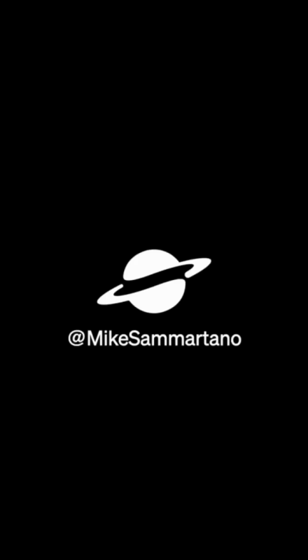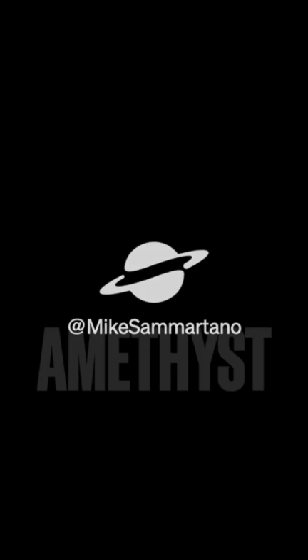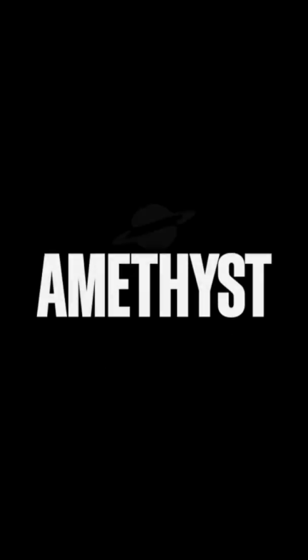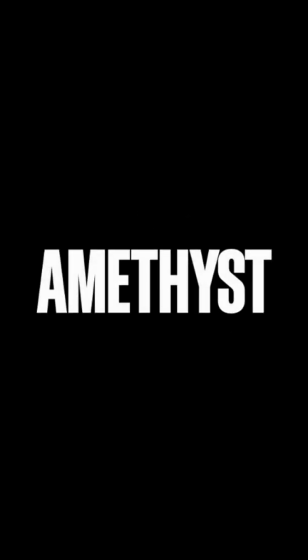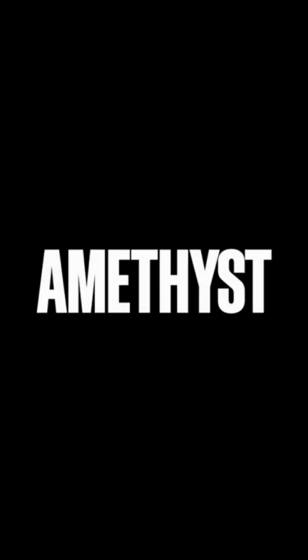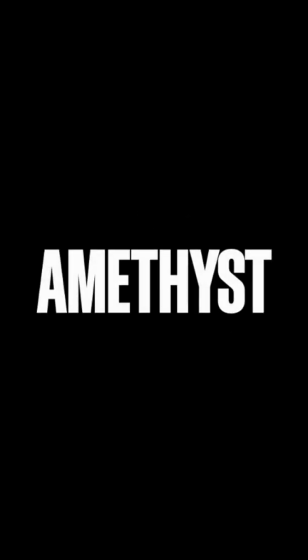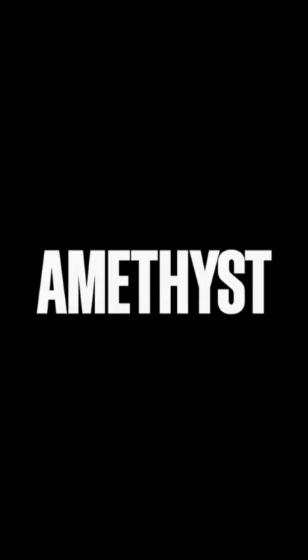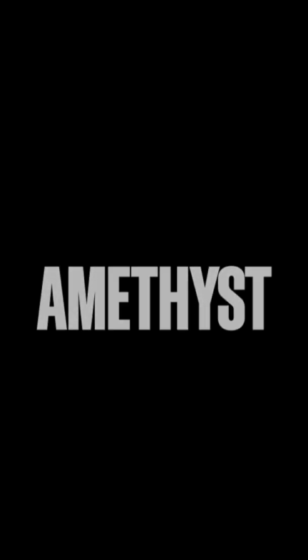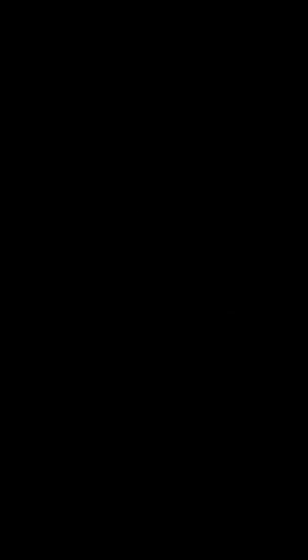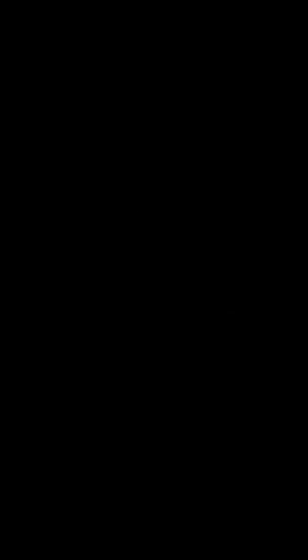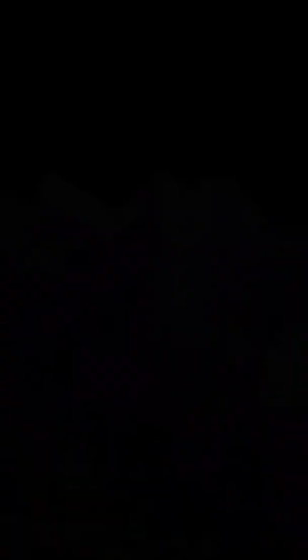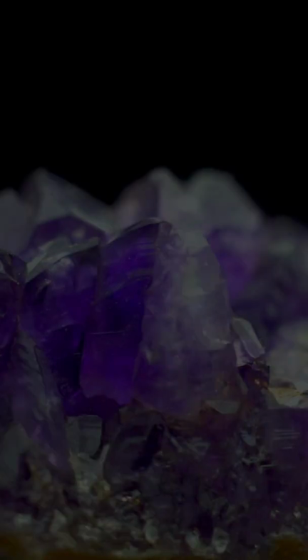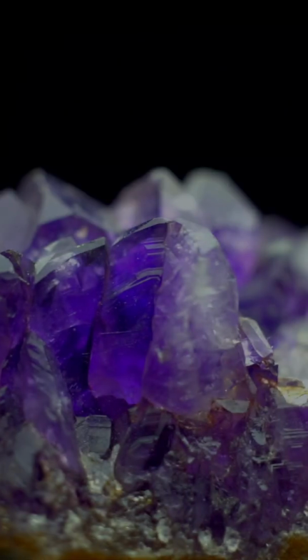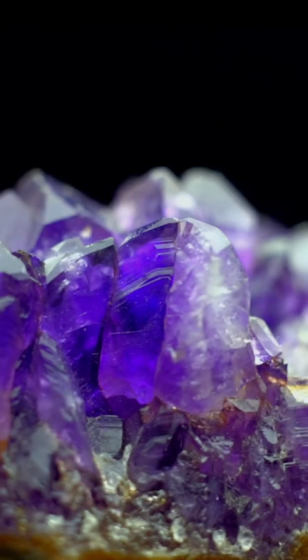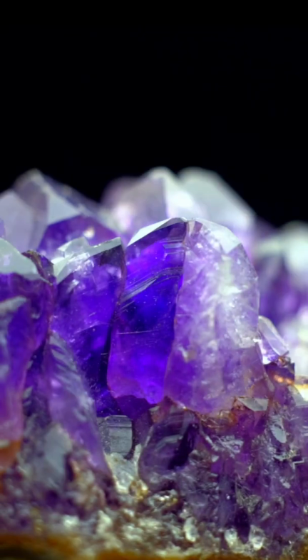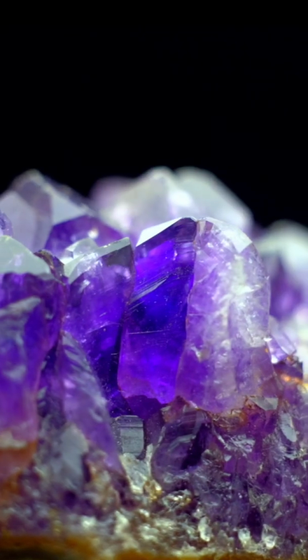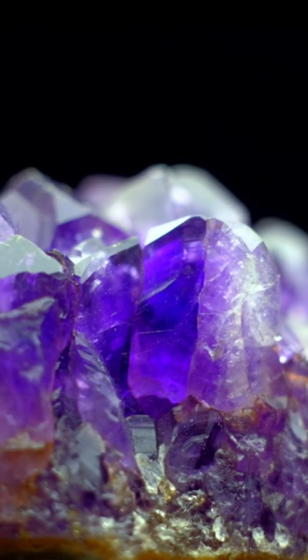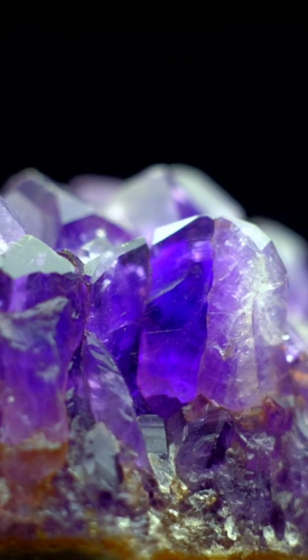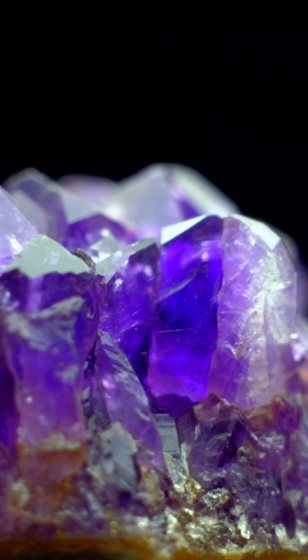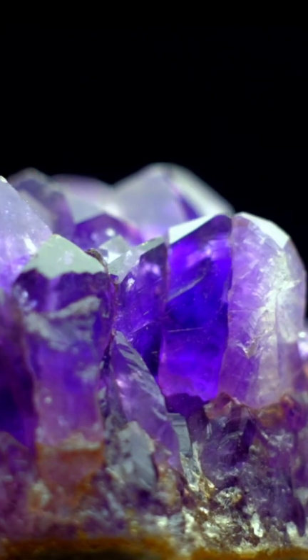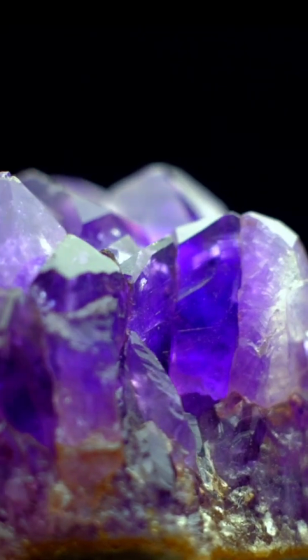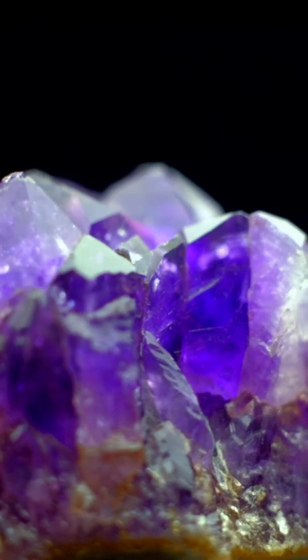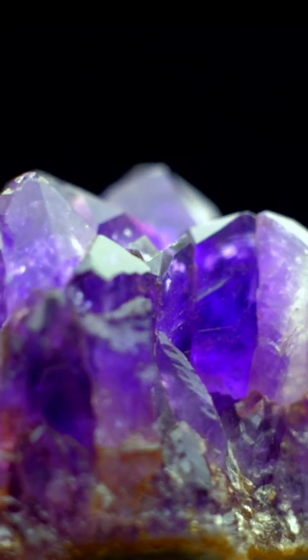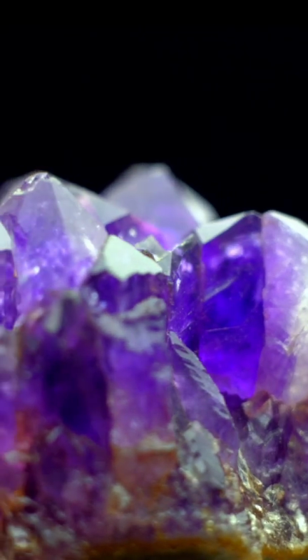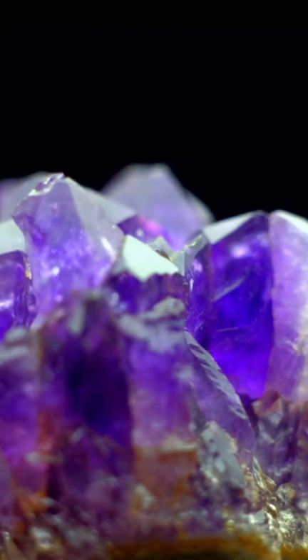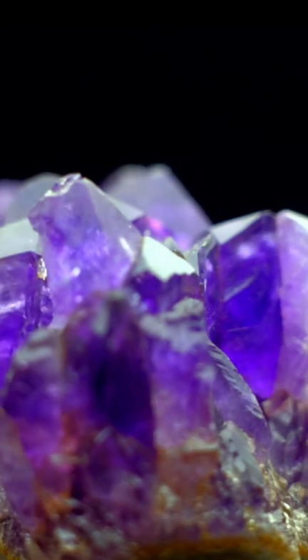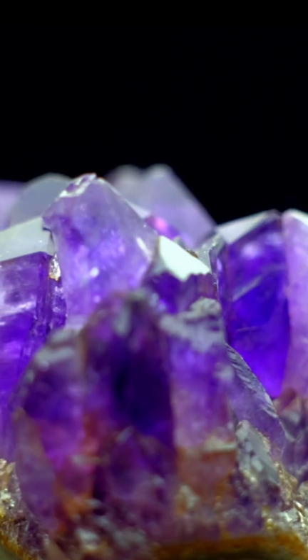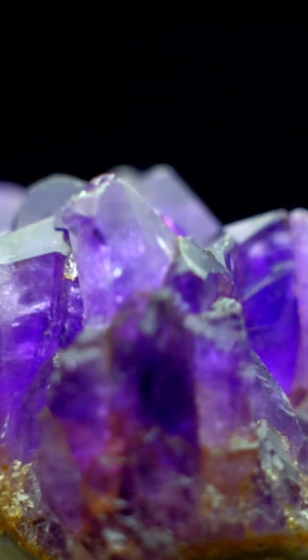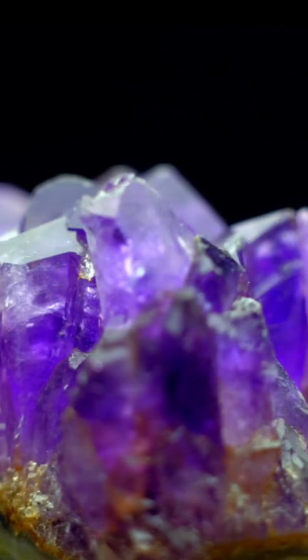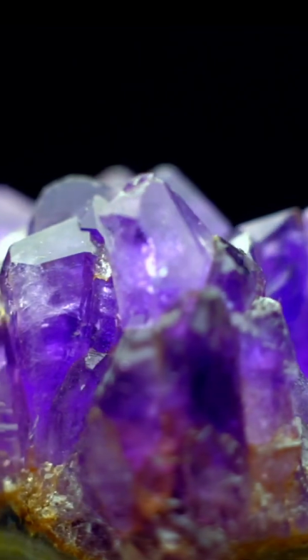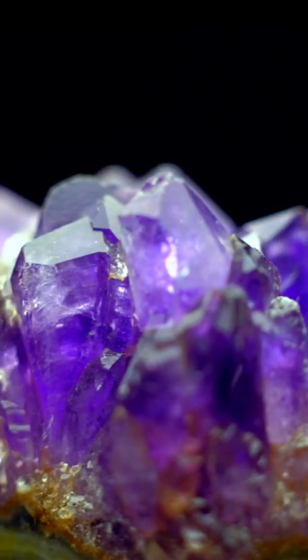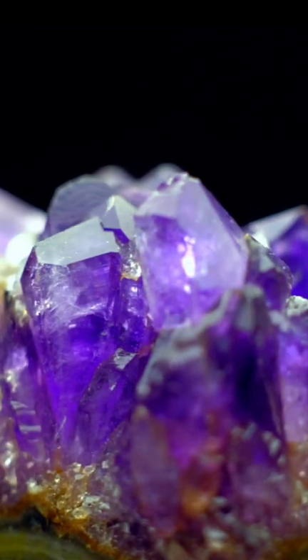Amethyst, our mineral for the letter A. This striking purple crystal is actually a variety of quartz, one of the most common minerals on earth.